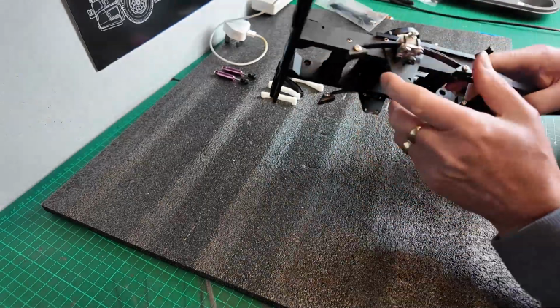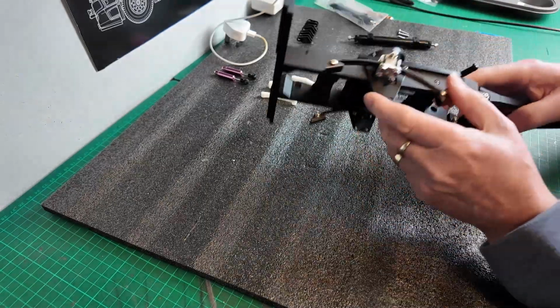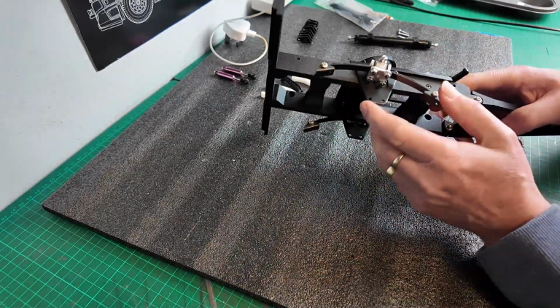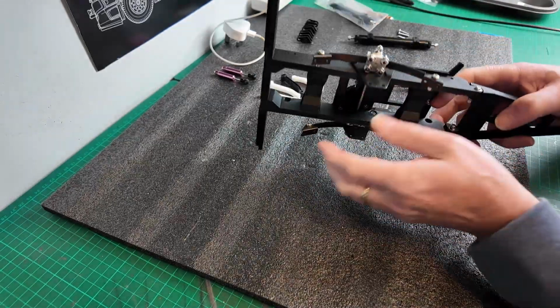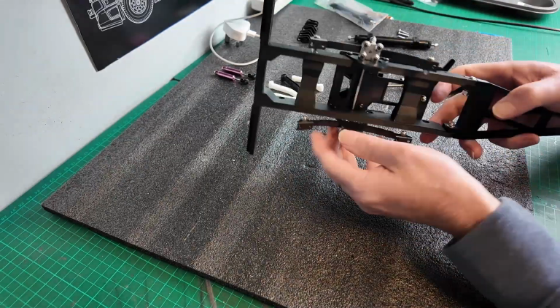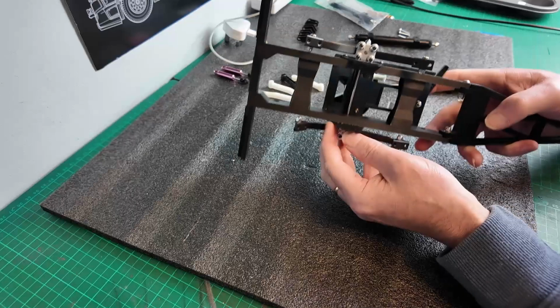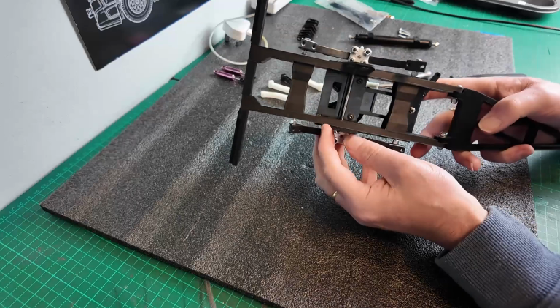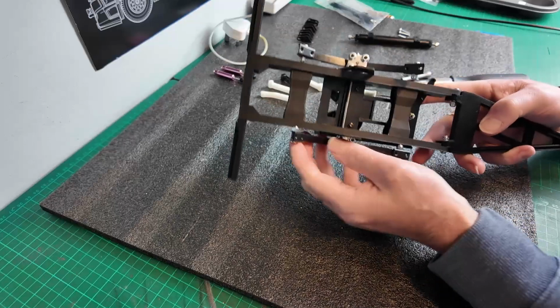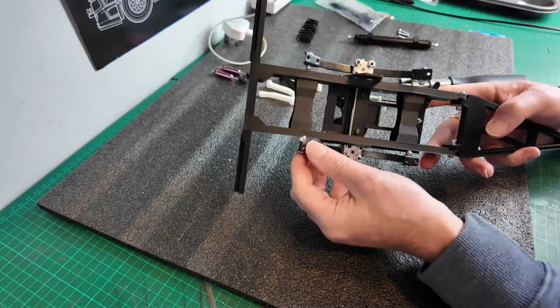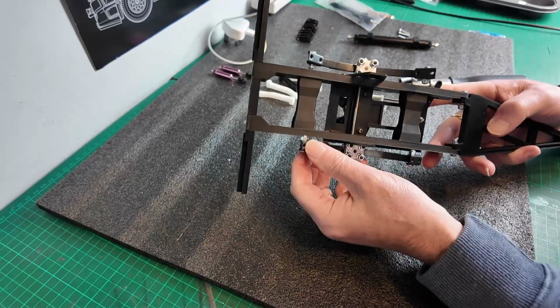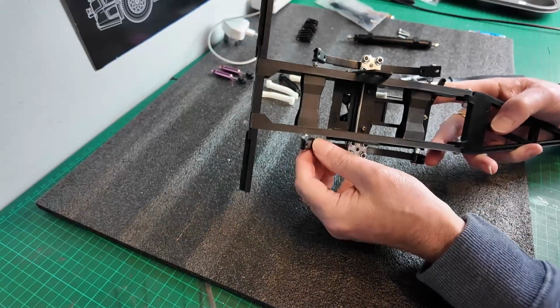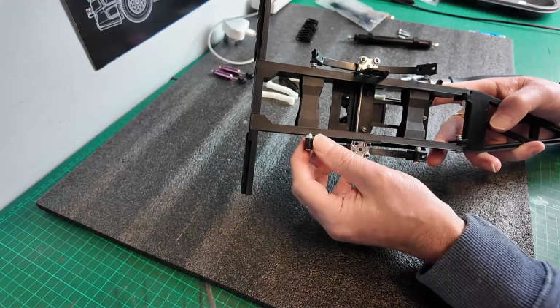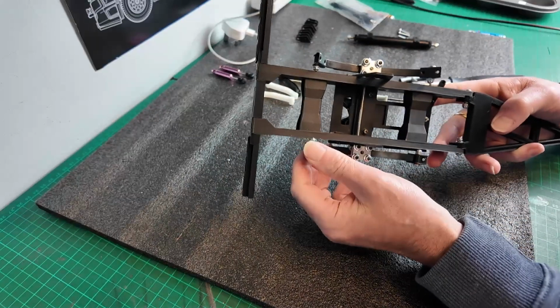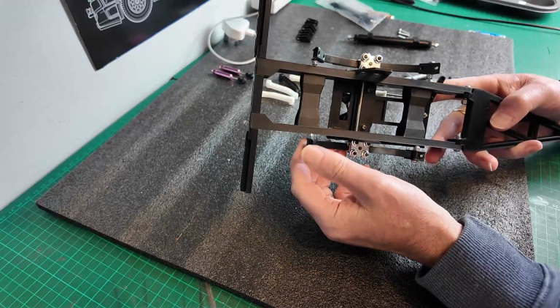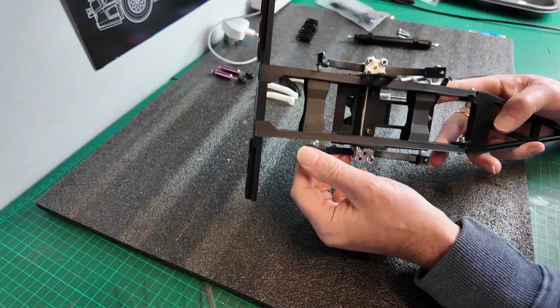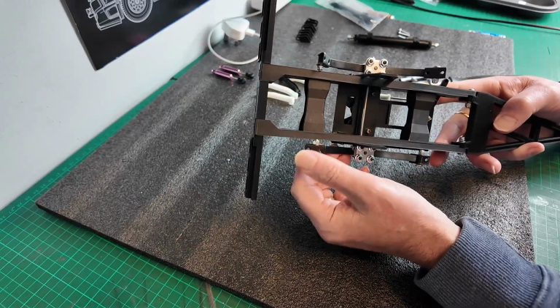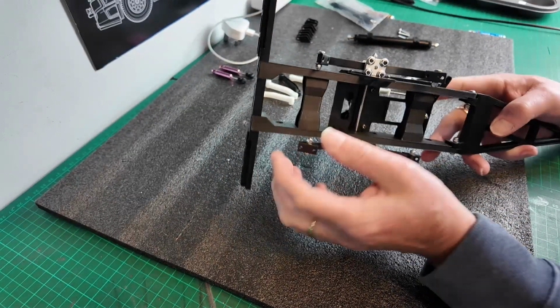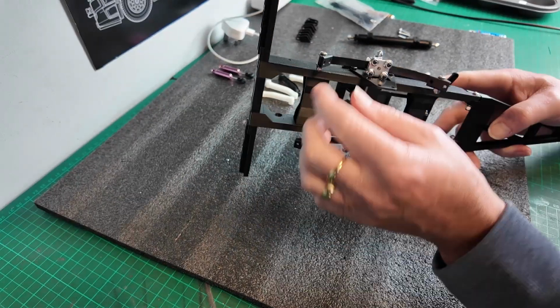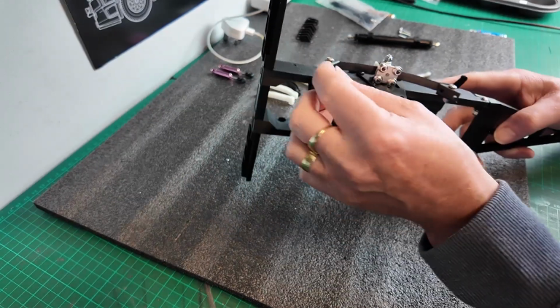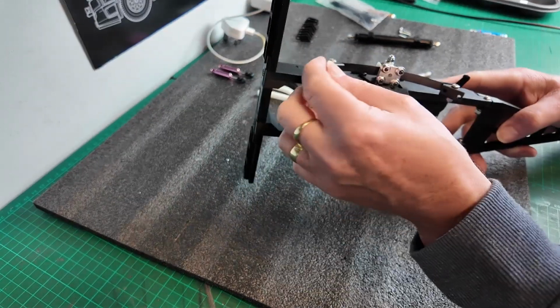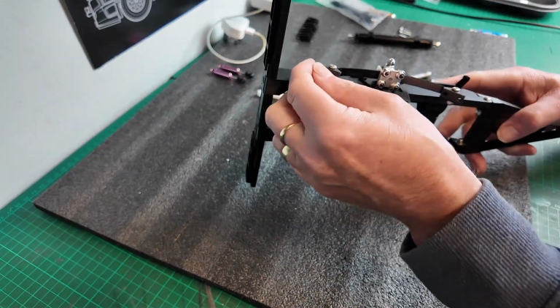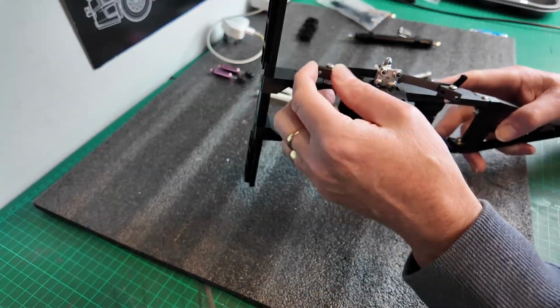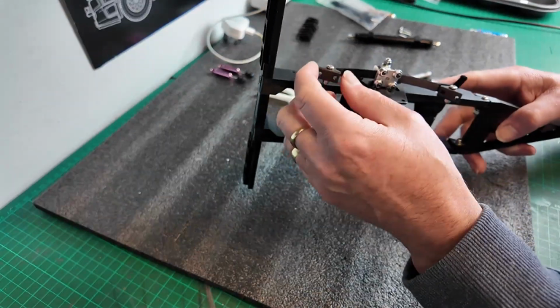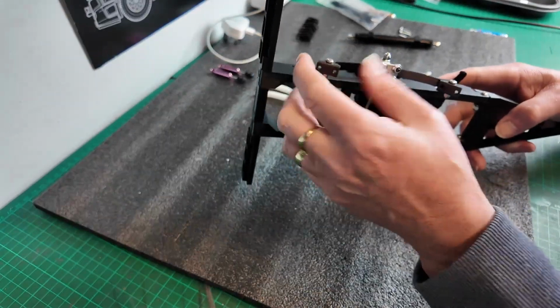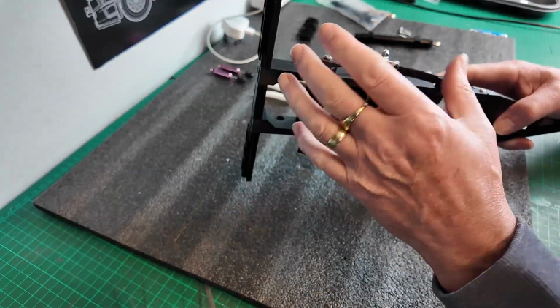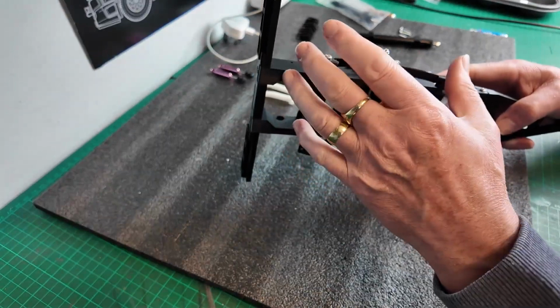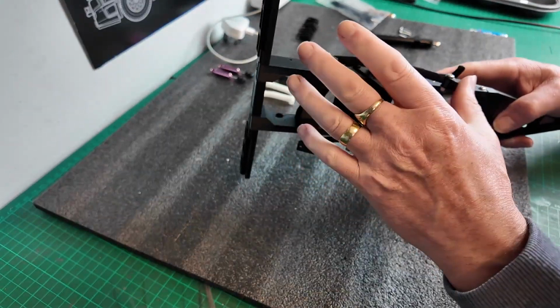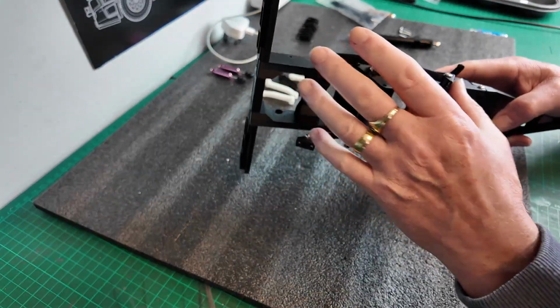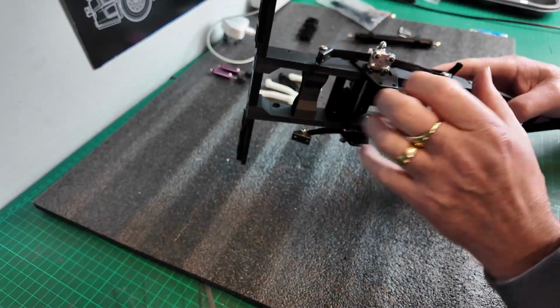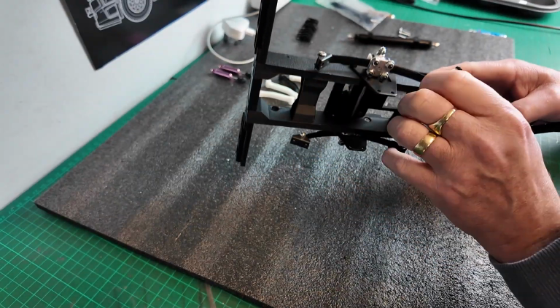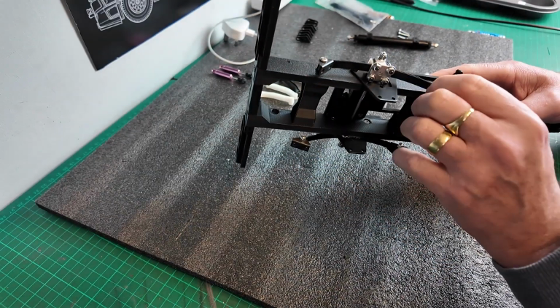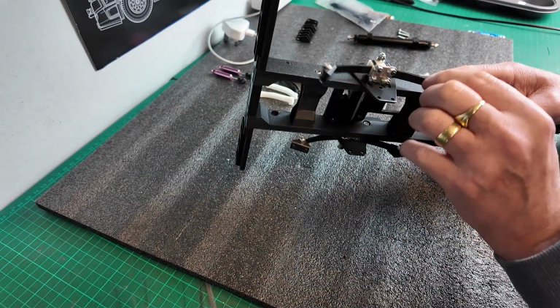Okay guys, that's the bottom axle hangers on there.